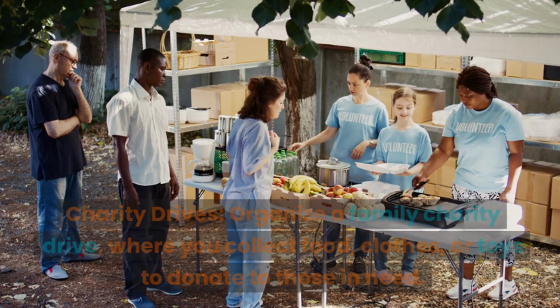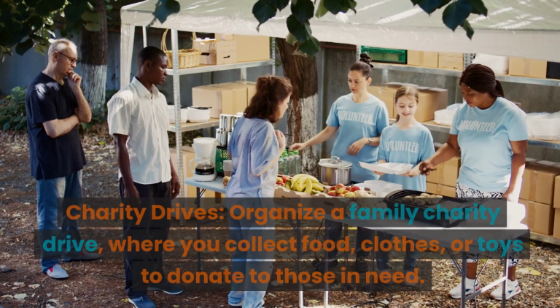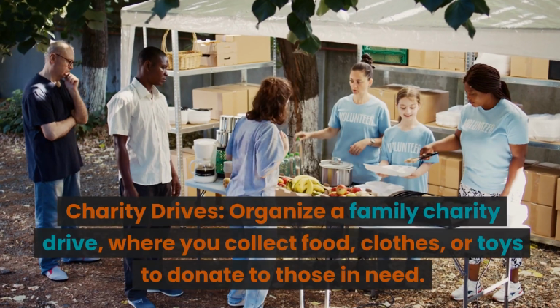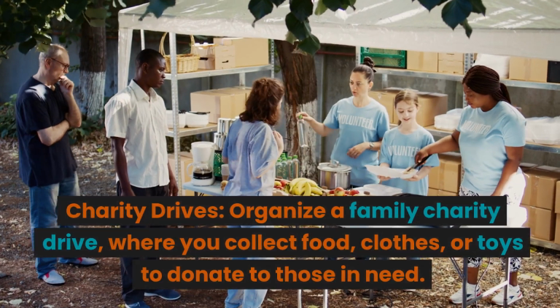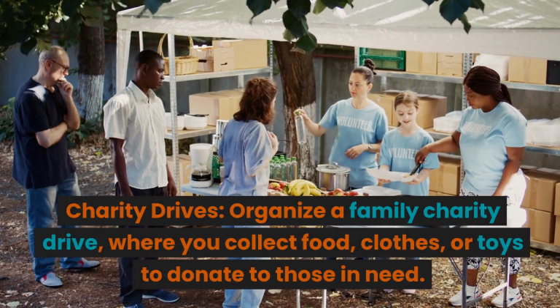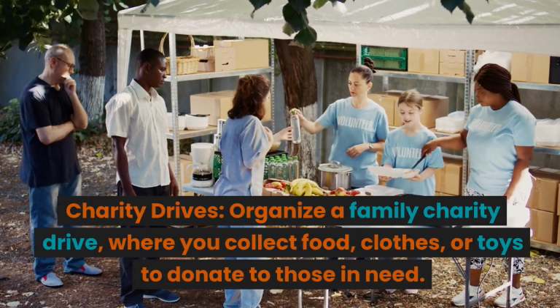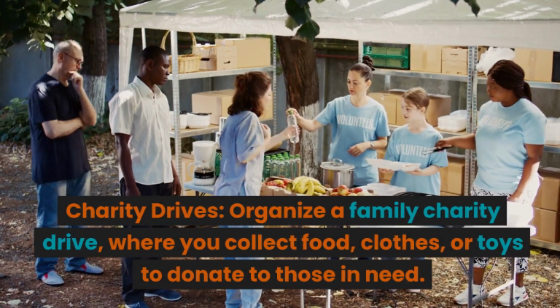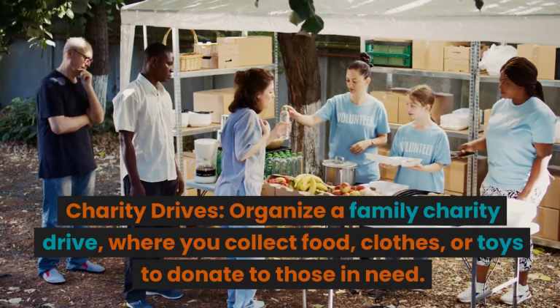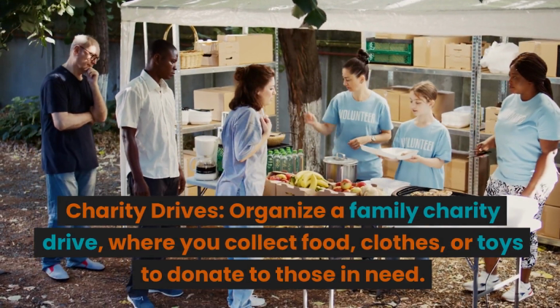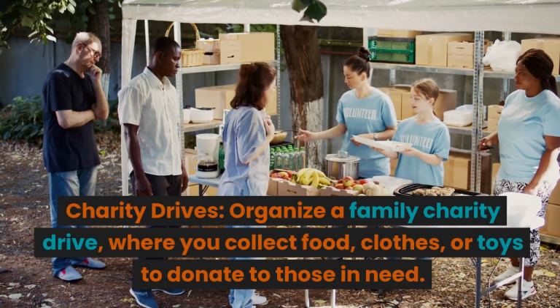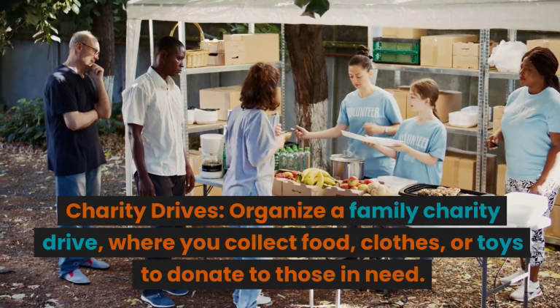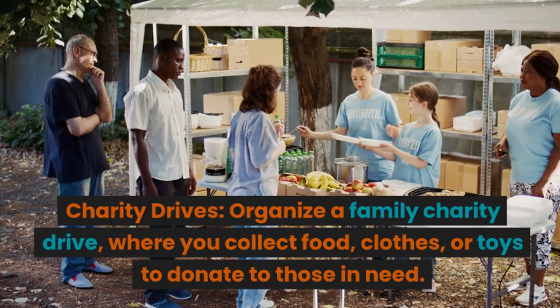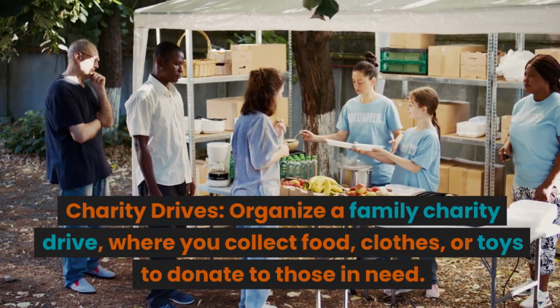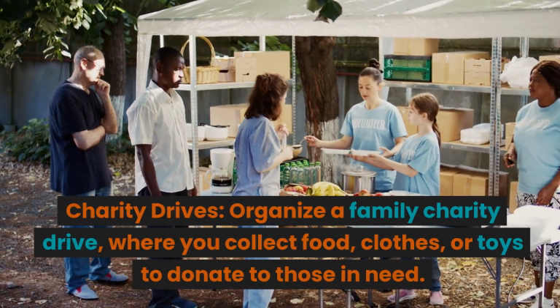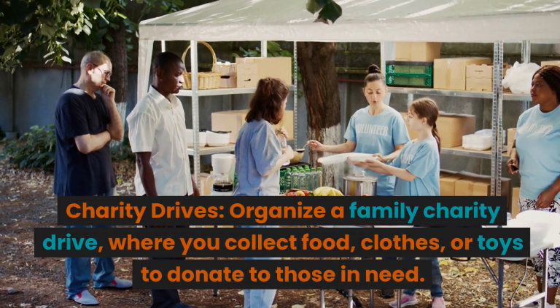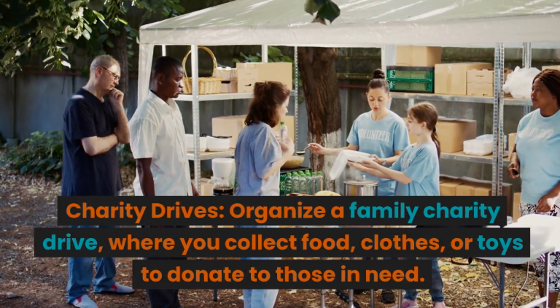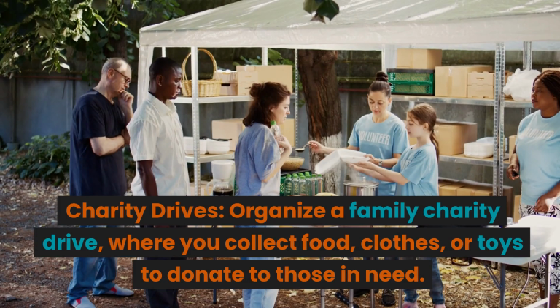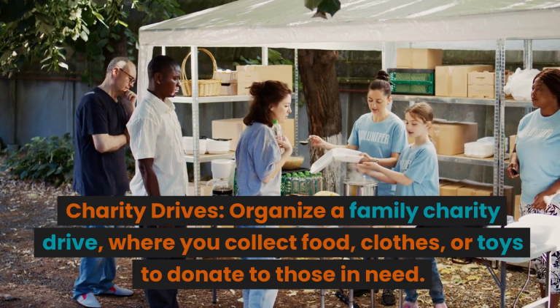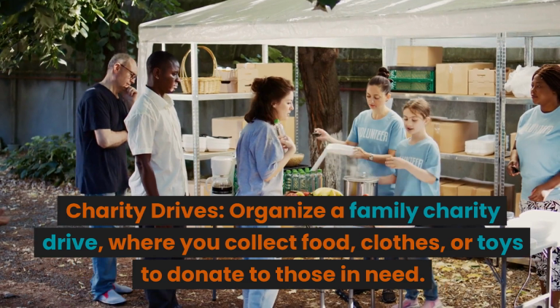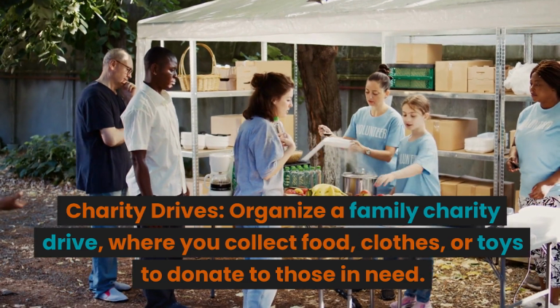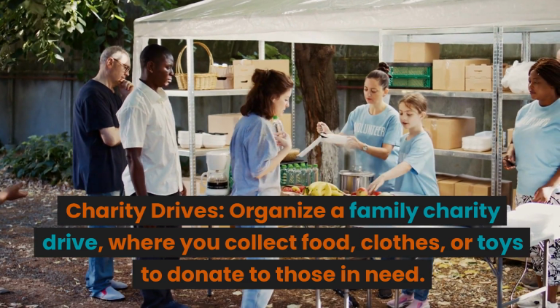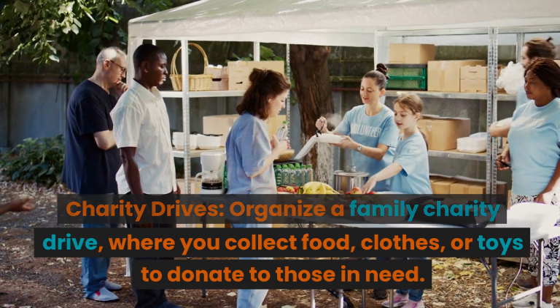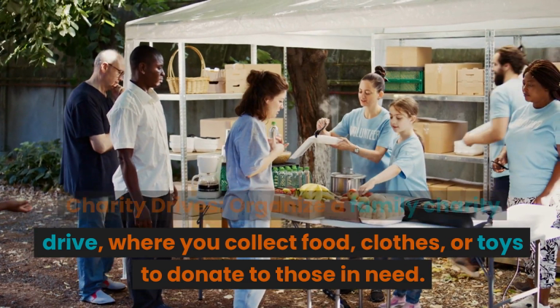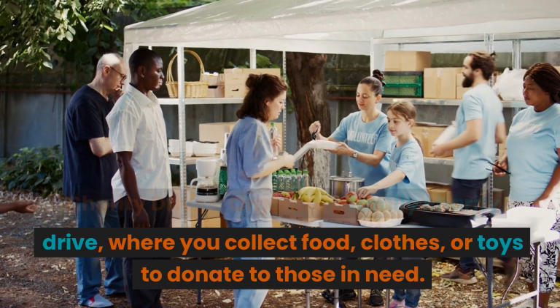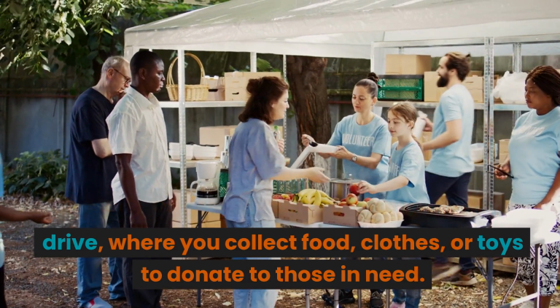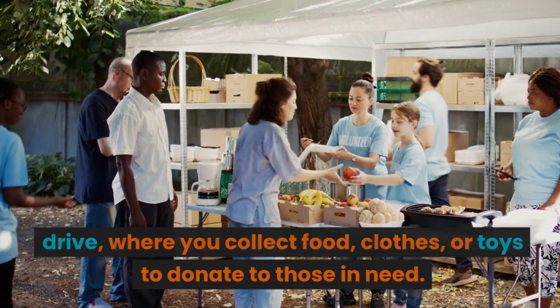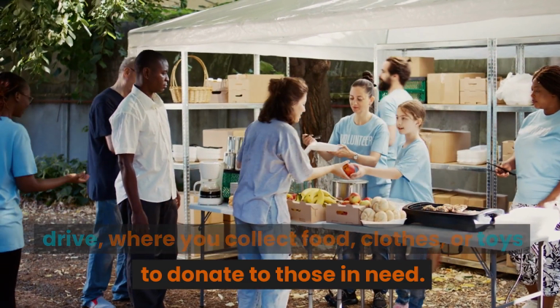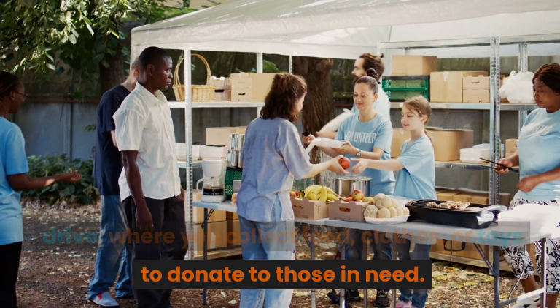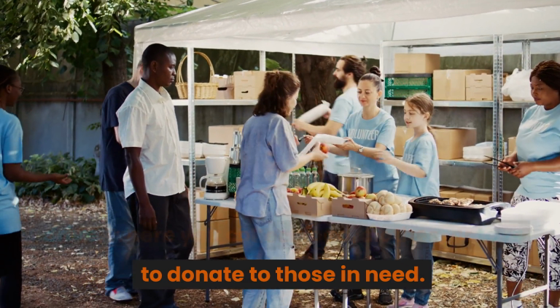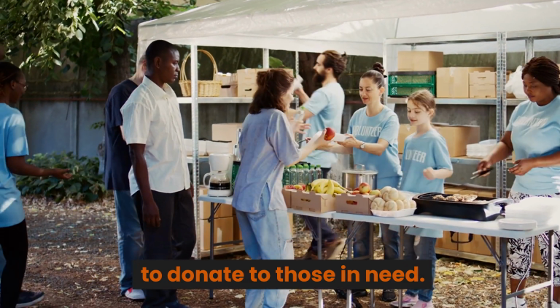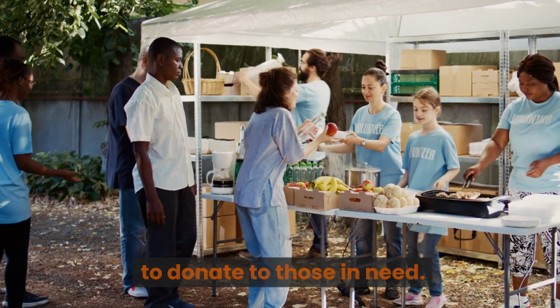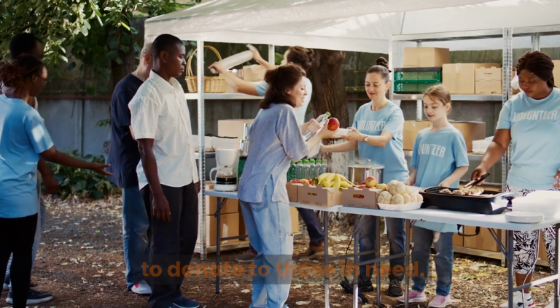Charity drives. Organize a family charity drive where you collect food, clothes, or toys to donate to those in need.